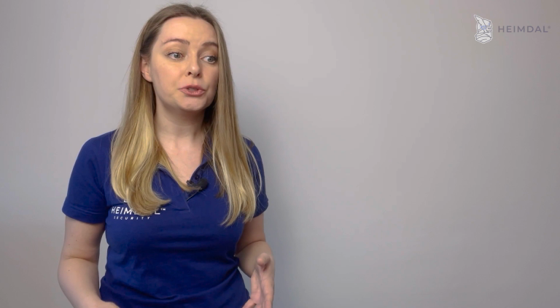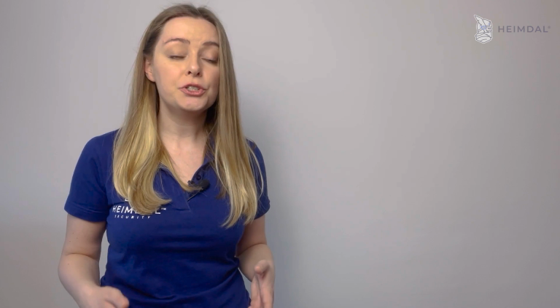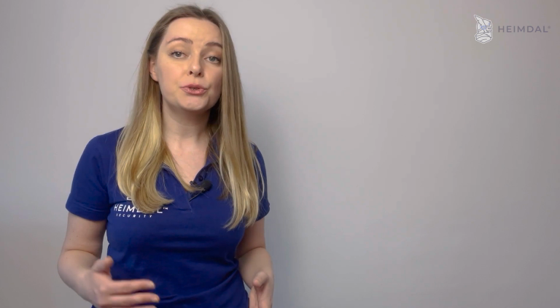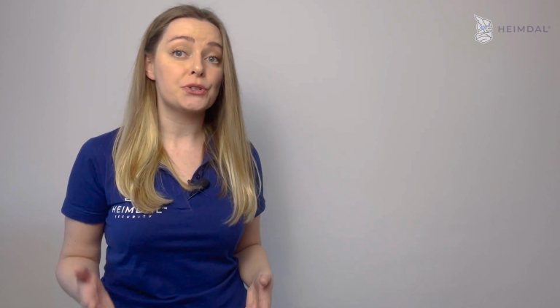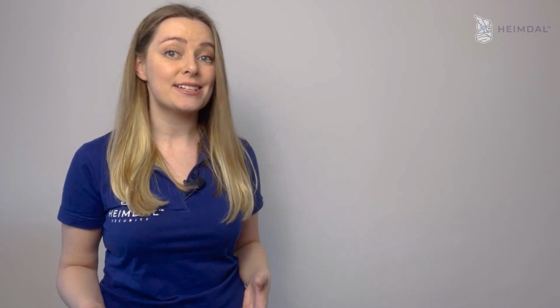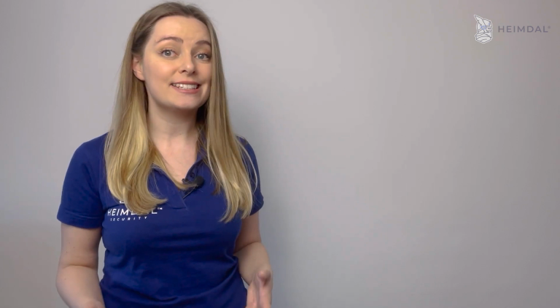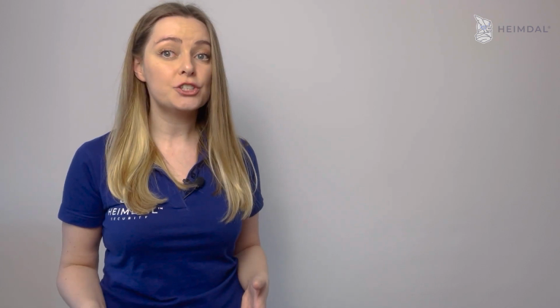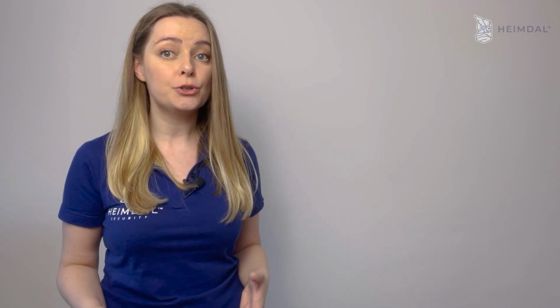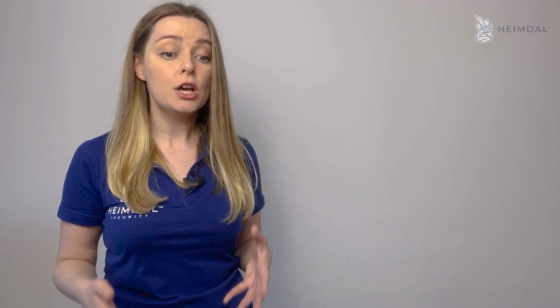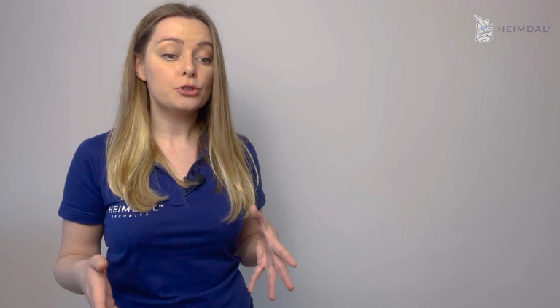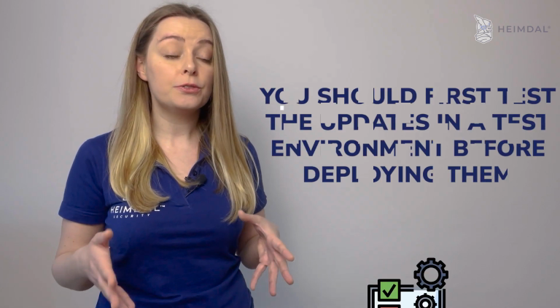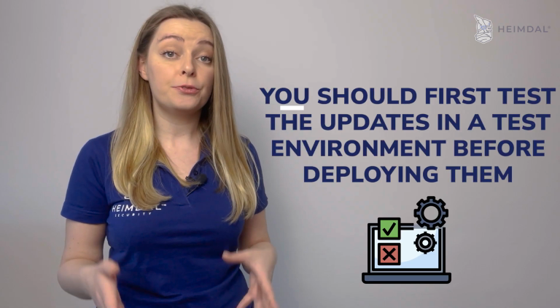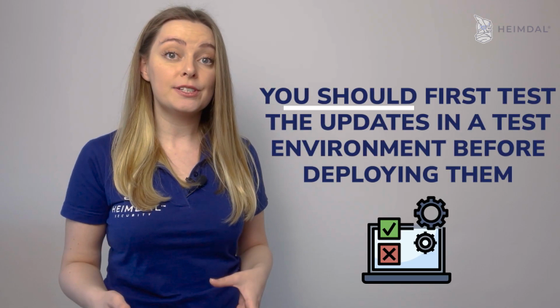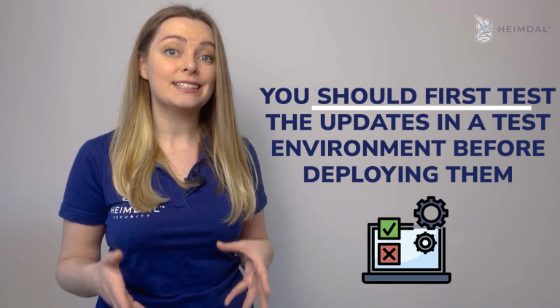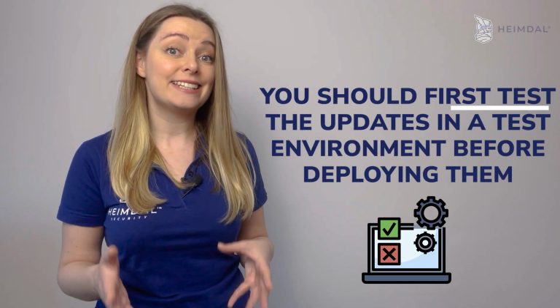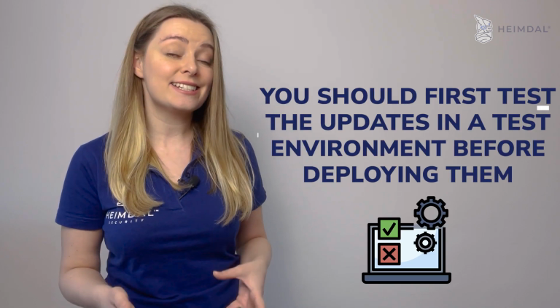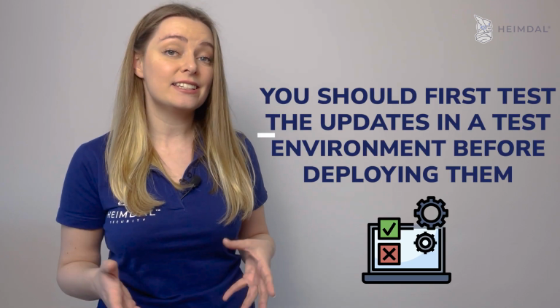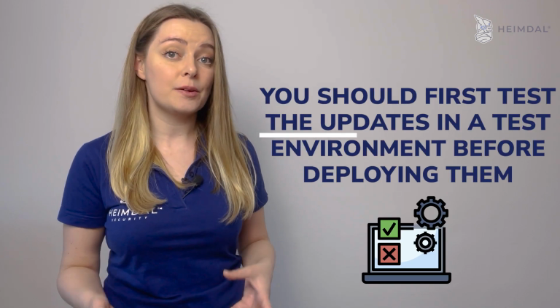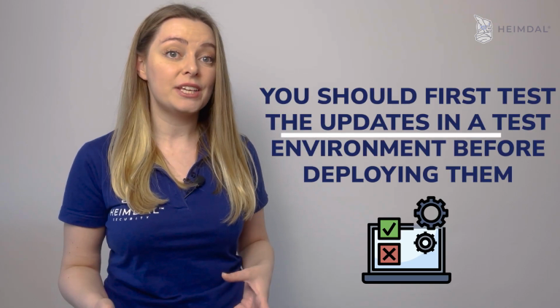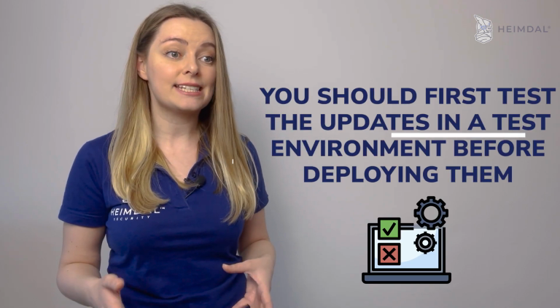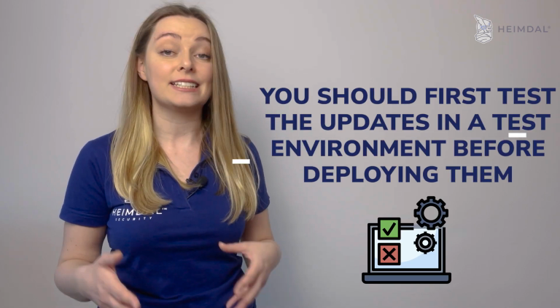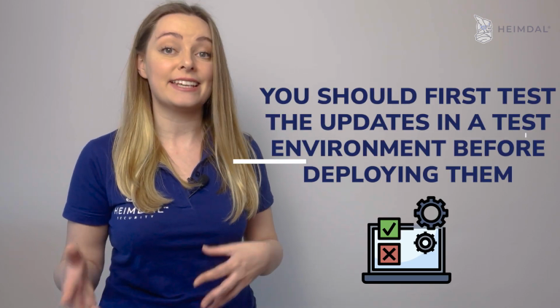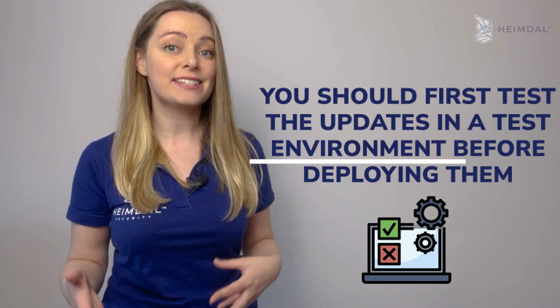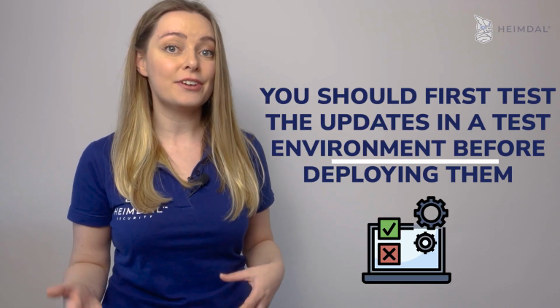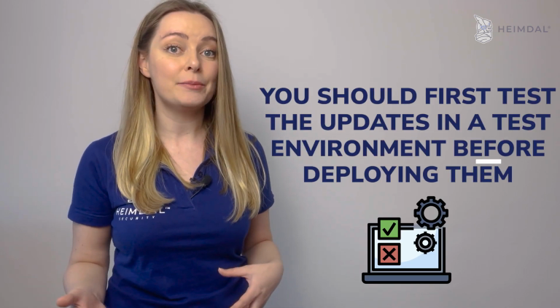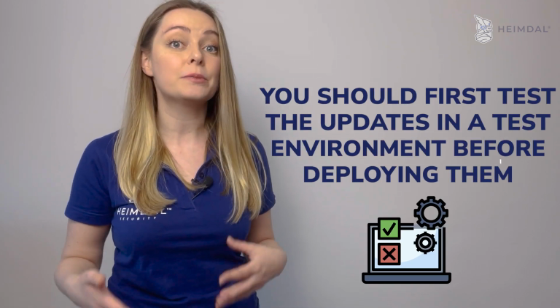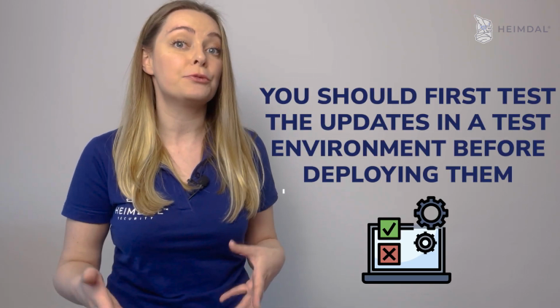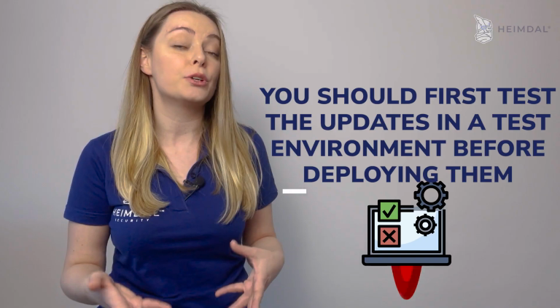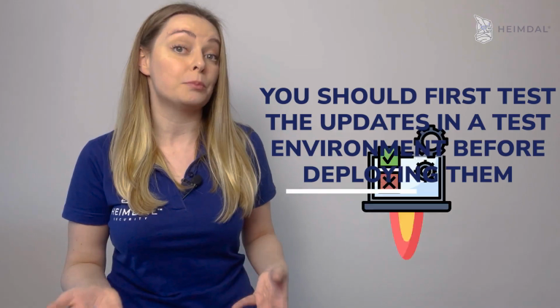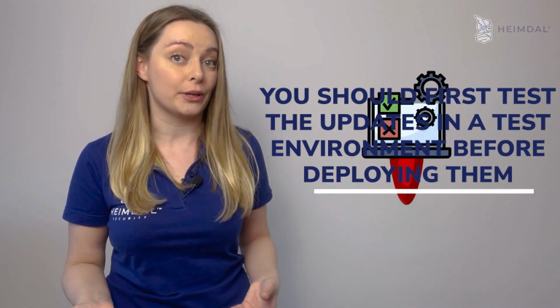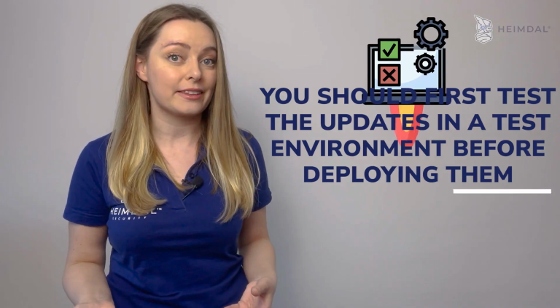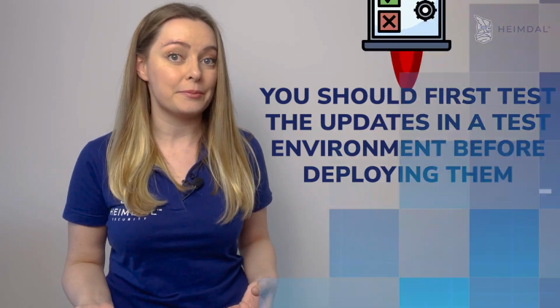In order to address this issue, you should first test the updates in a test environment before deploying them.